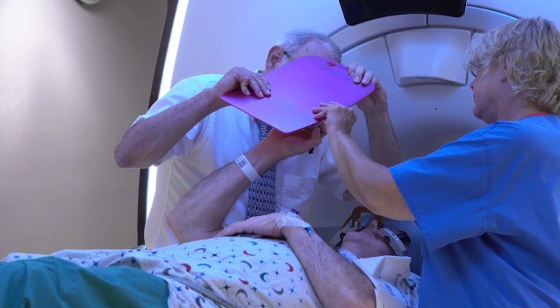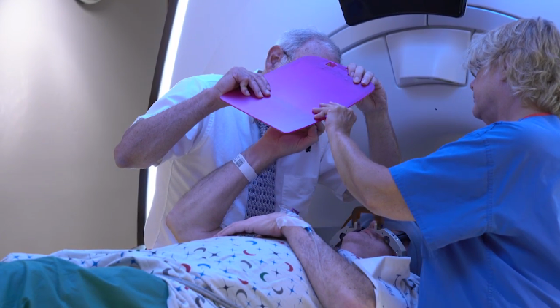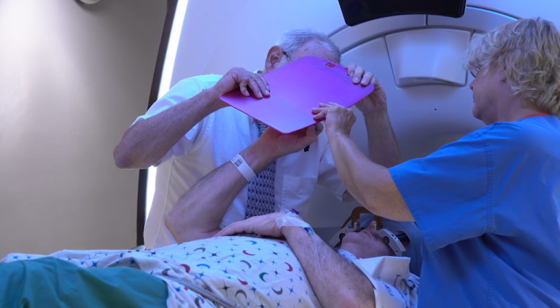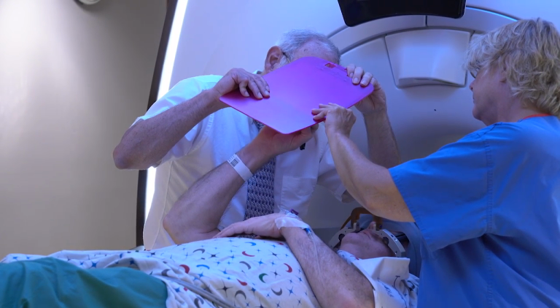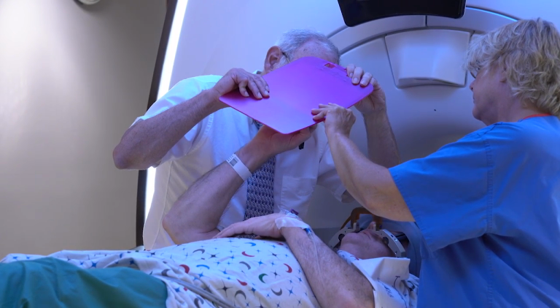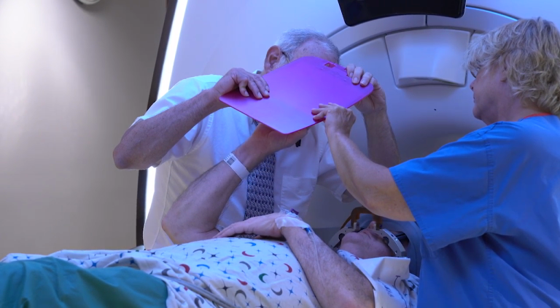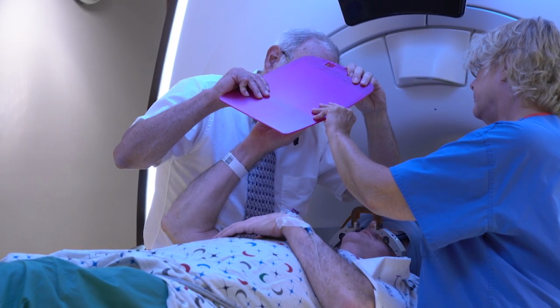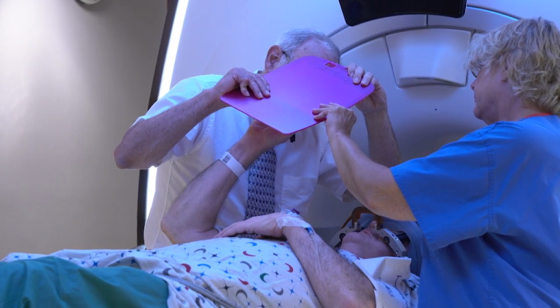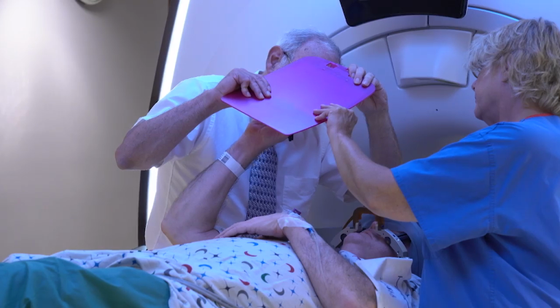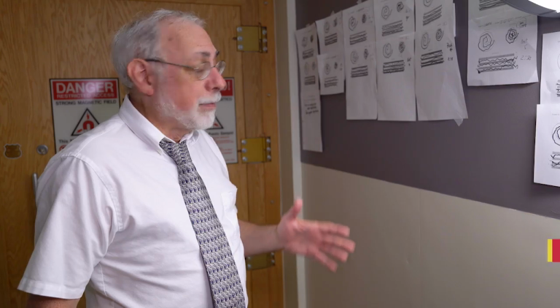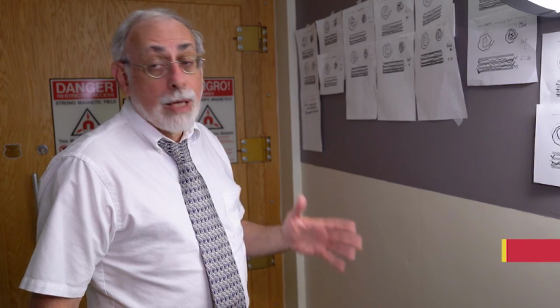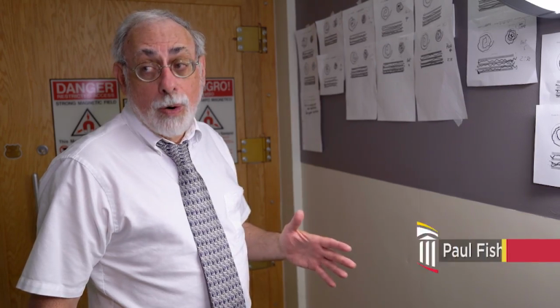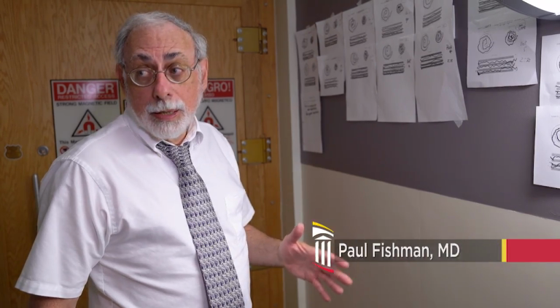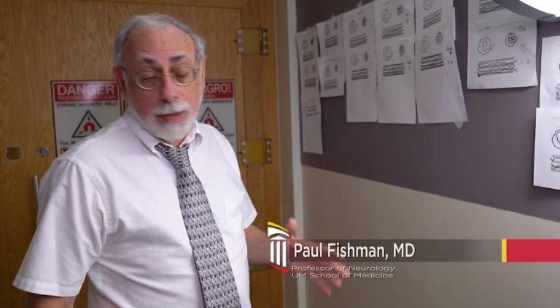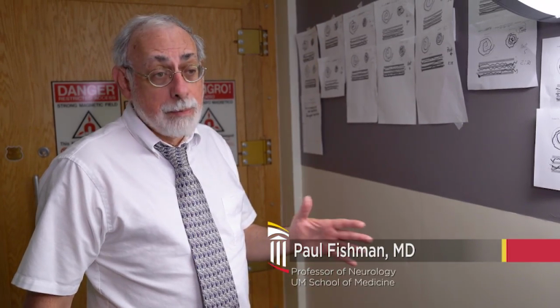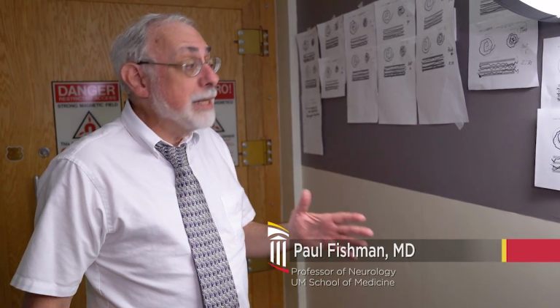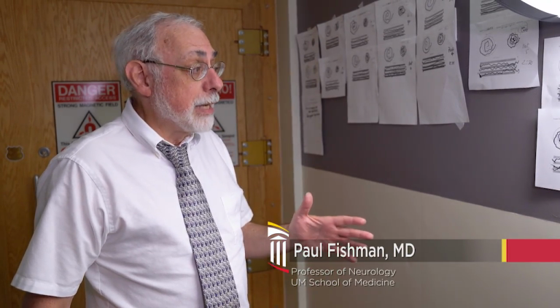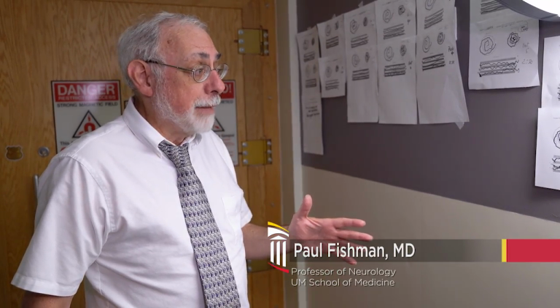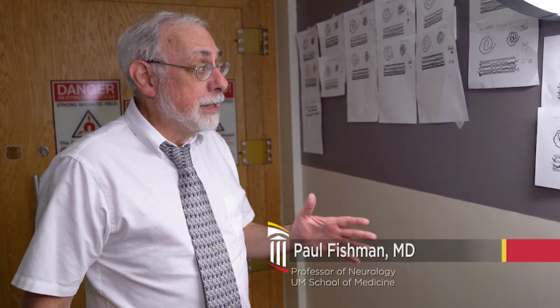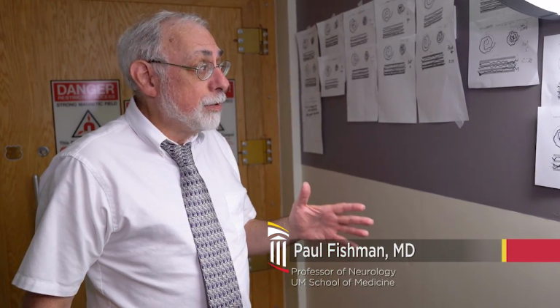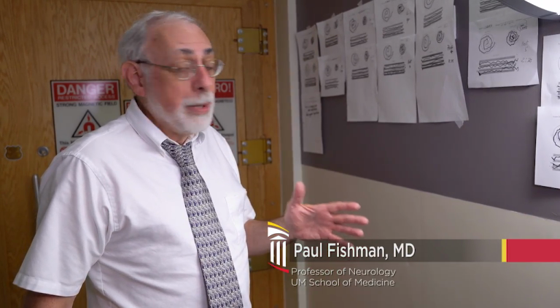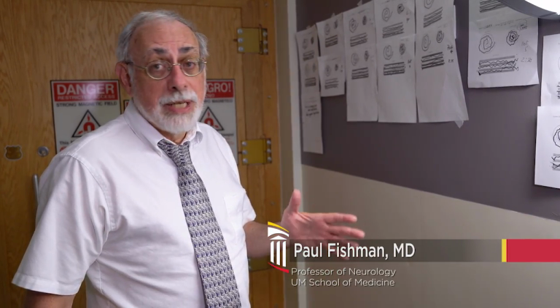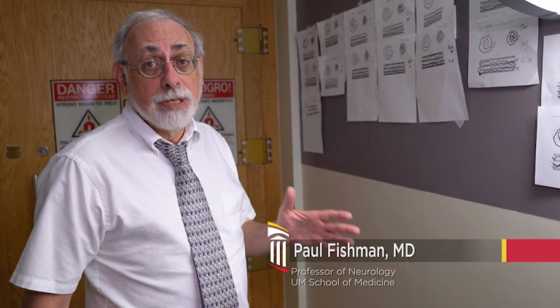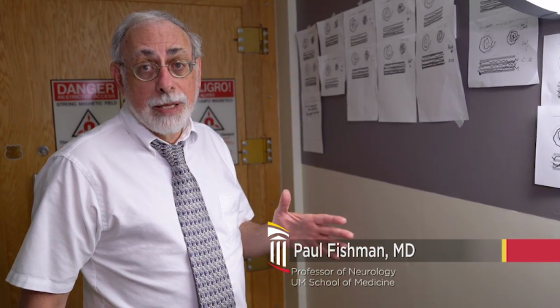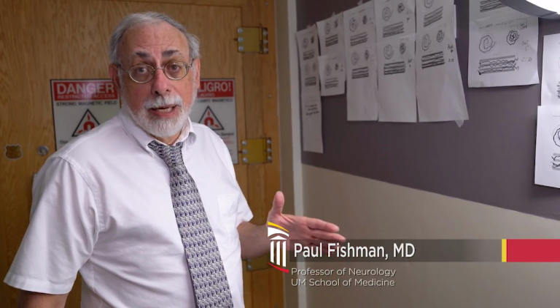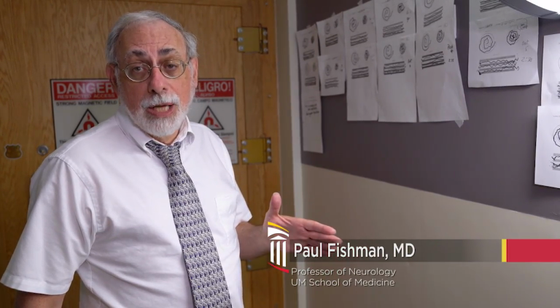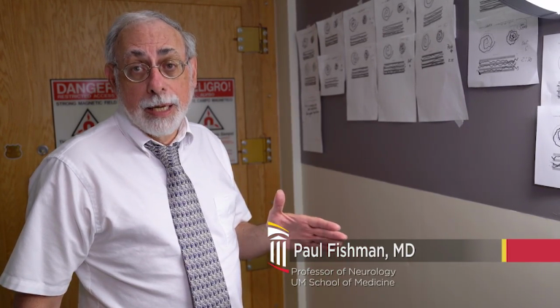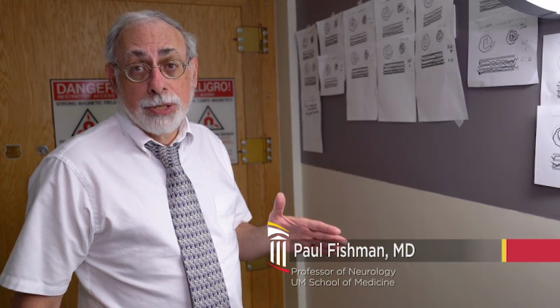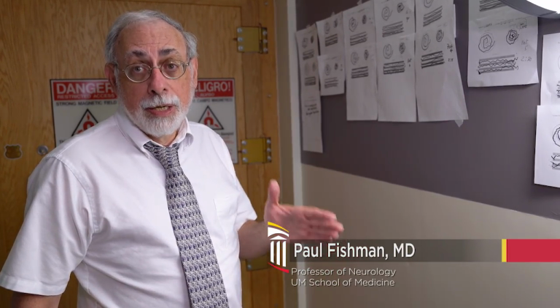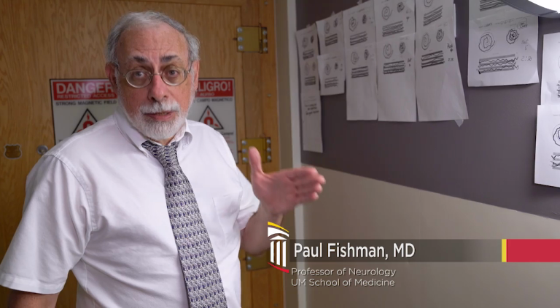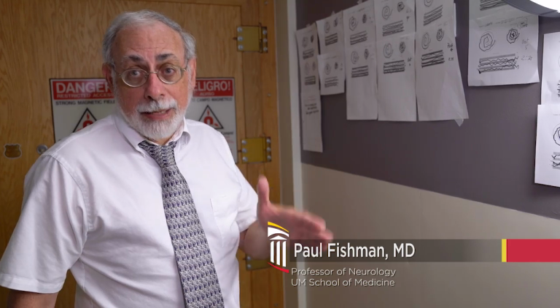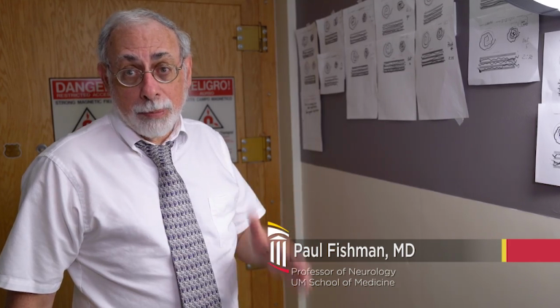Only when we're confident that we're on target and nothing bad is going to happen do we intensify the amount of sonic energy to make it permanent.